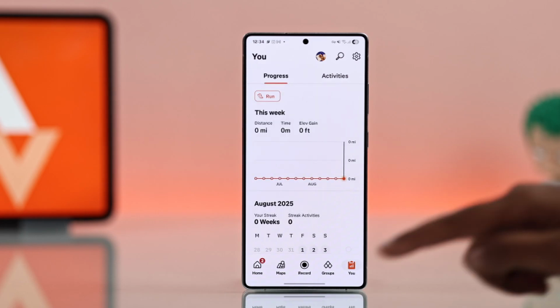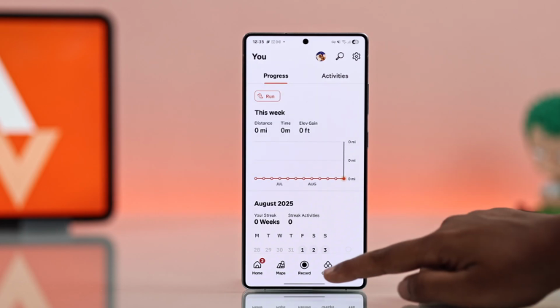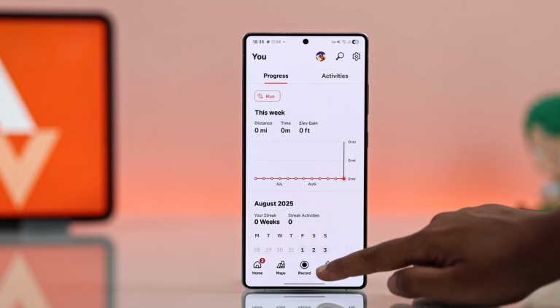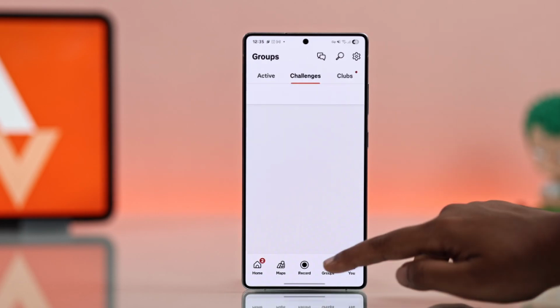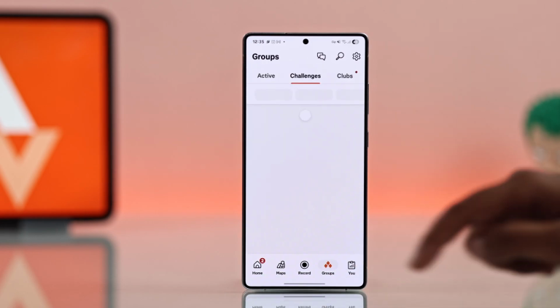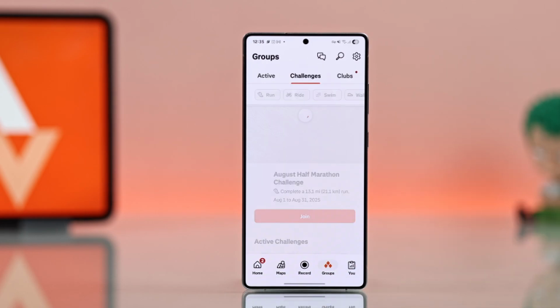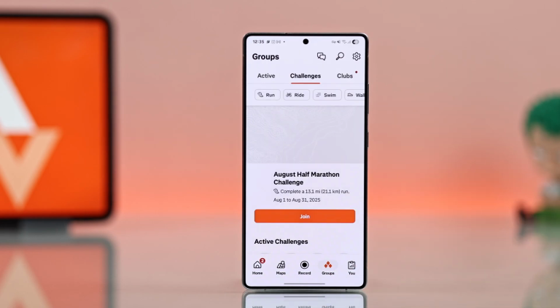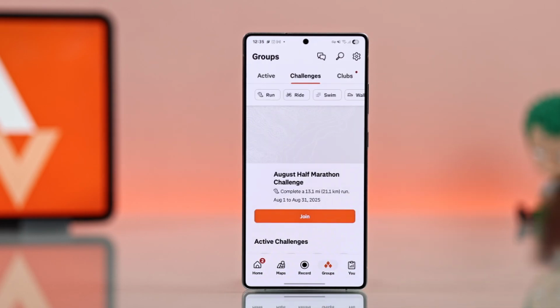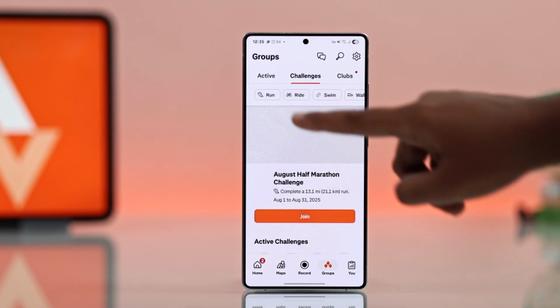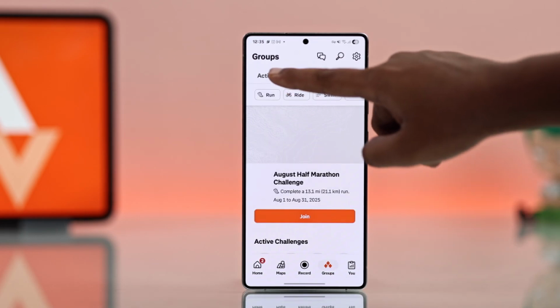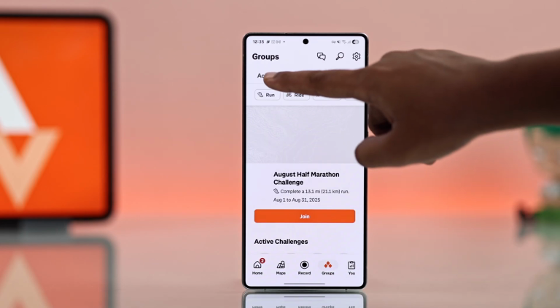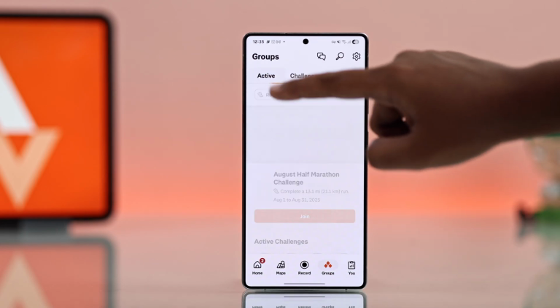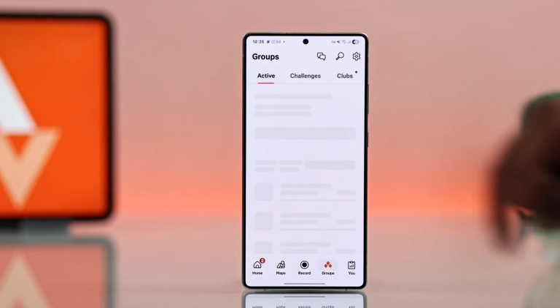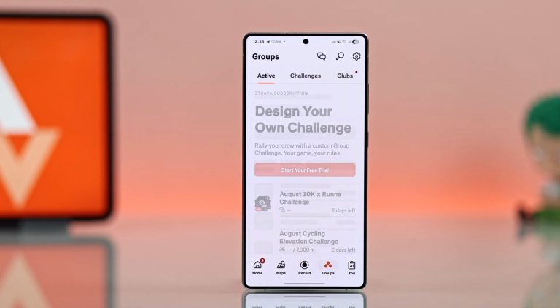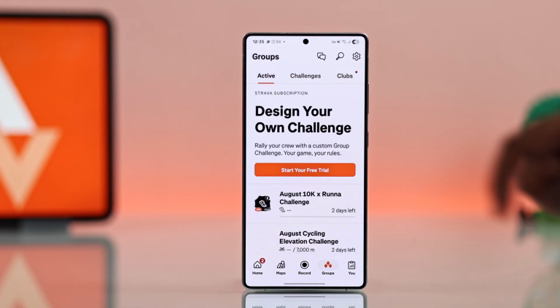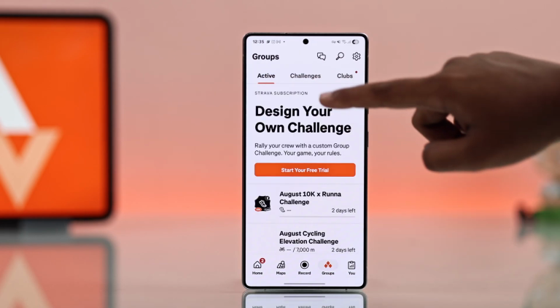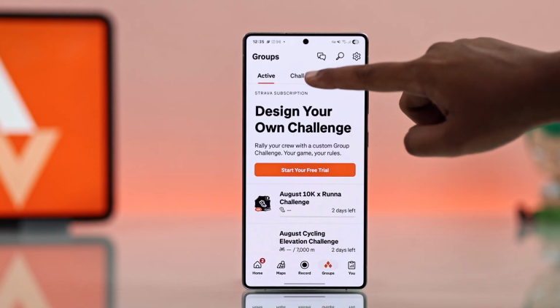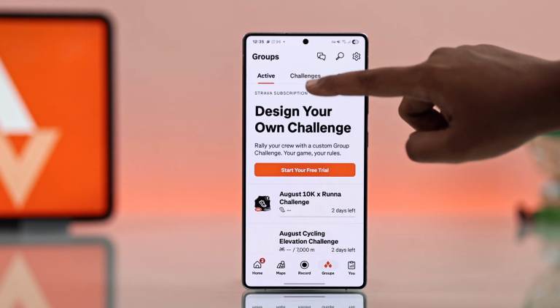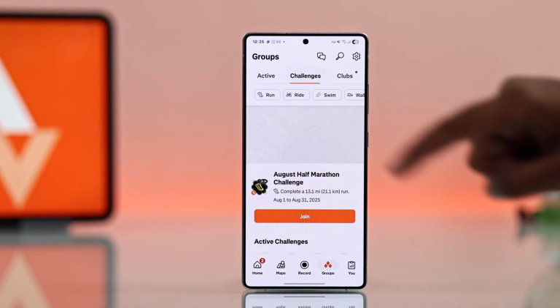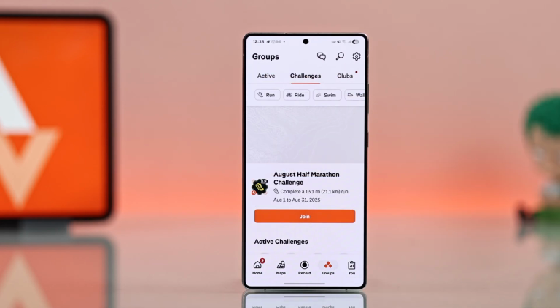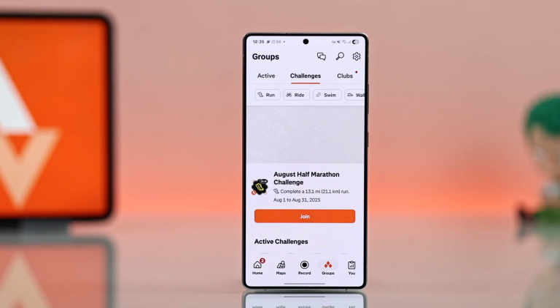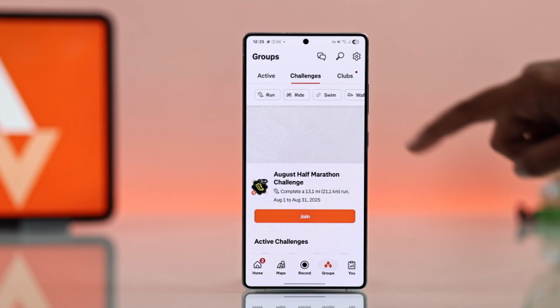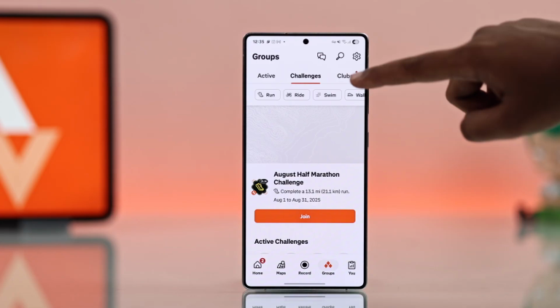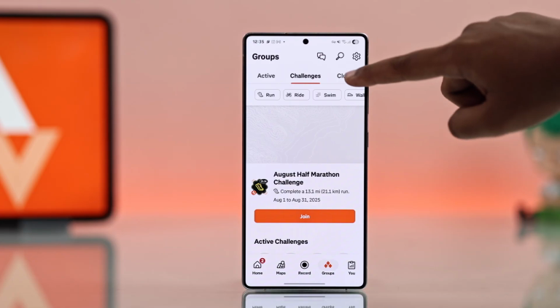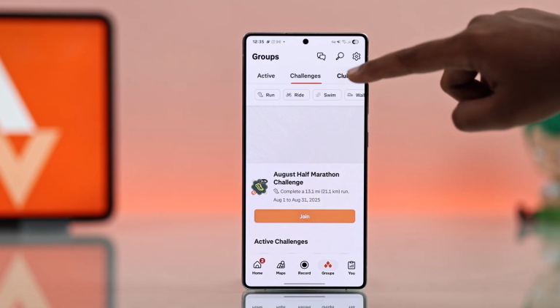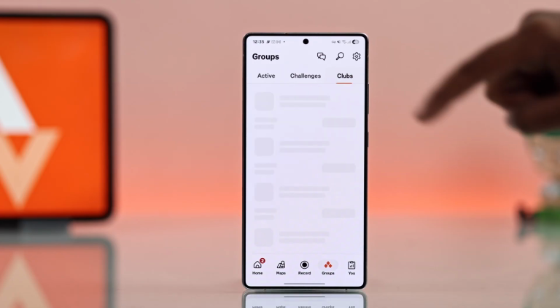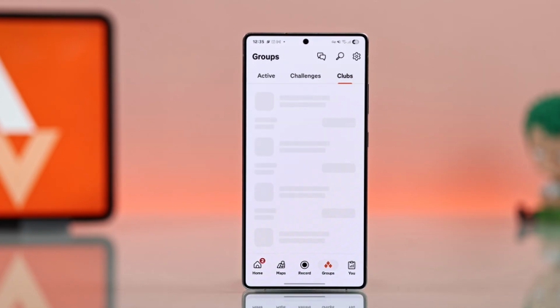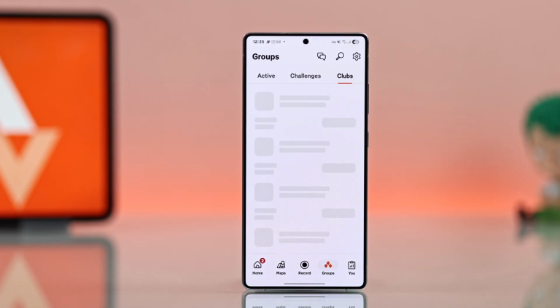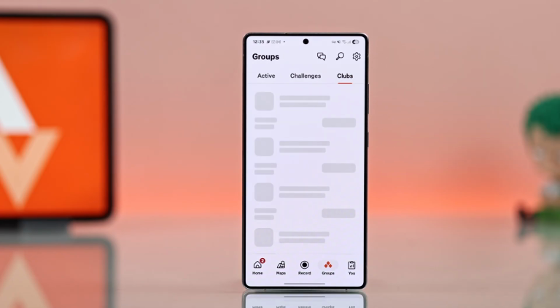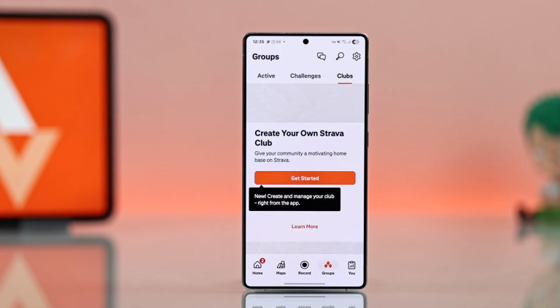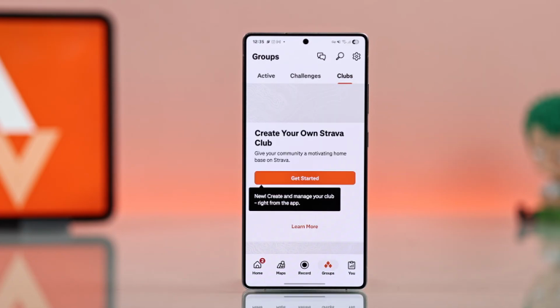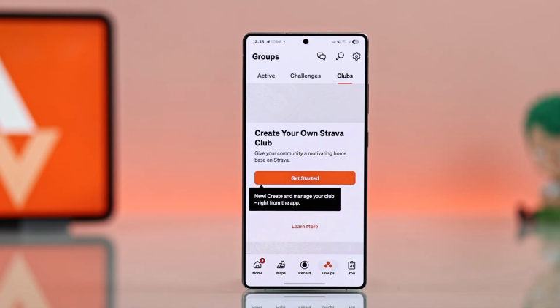From your Strava app, you can also join clubs, take part in challenges, and connect with others to stay motivated.